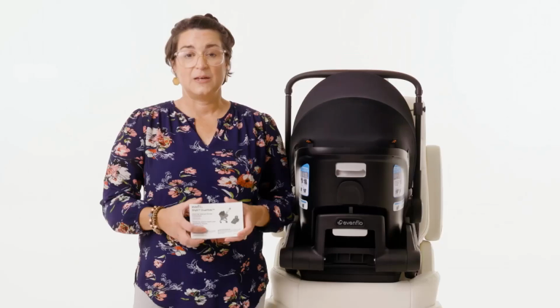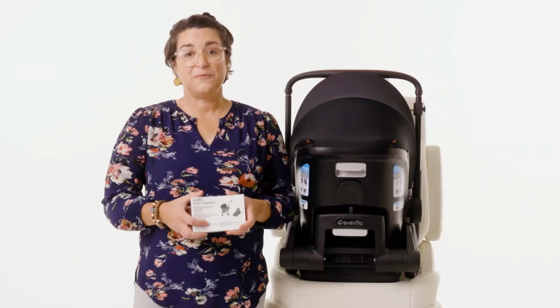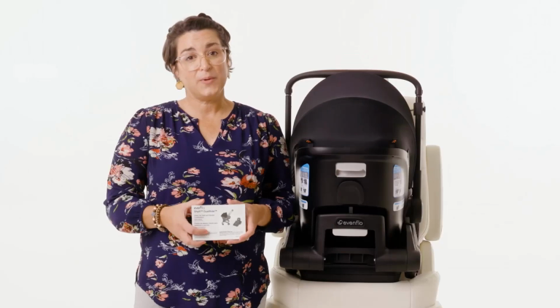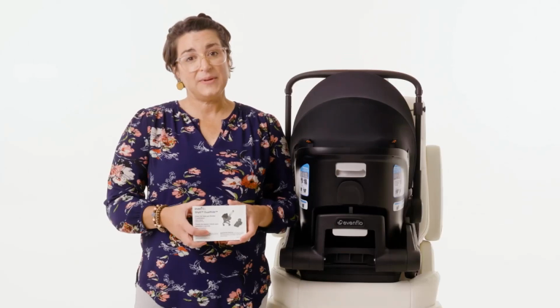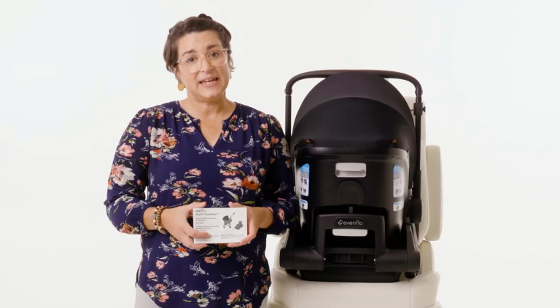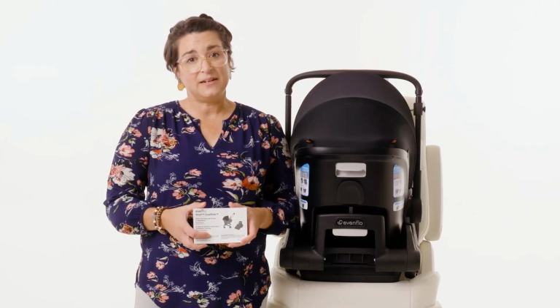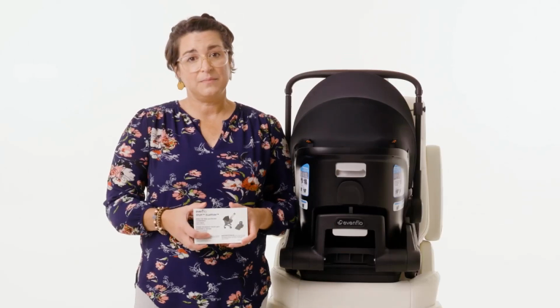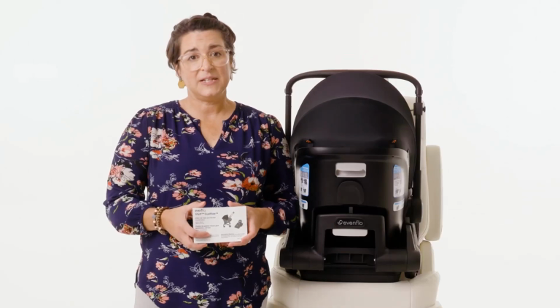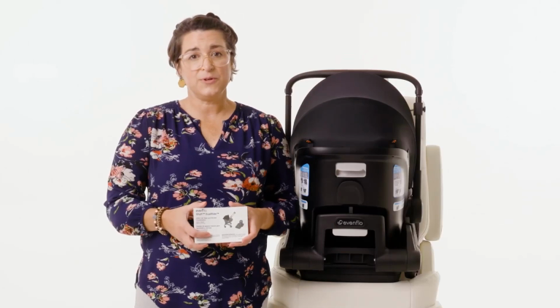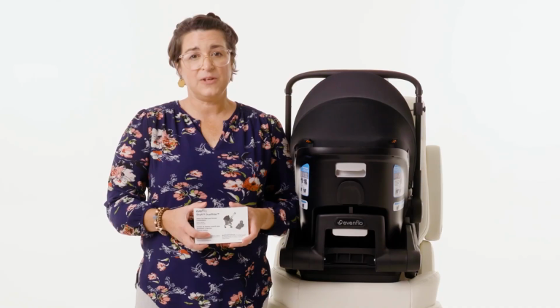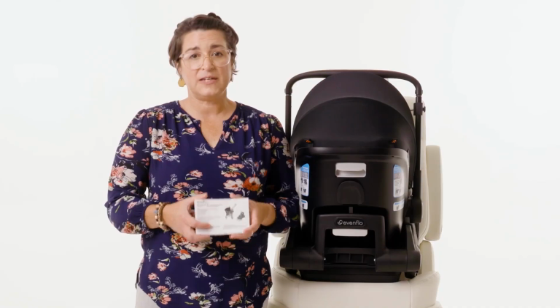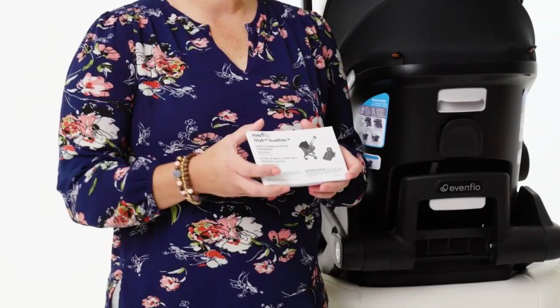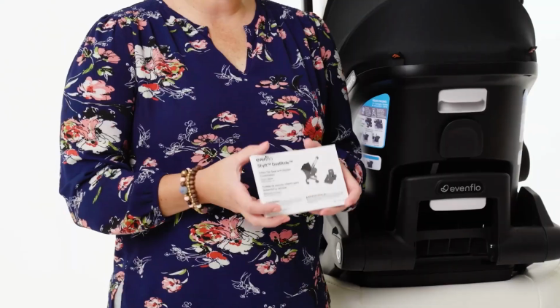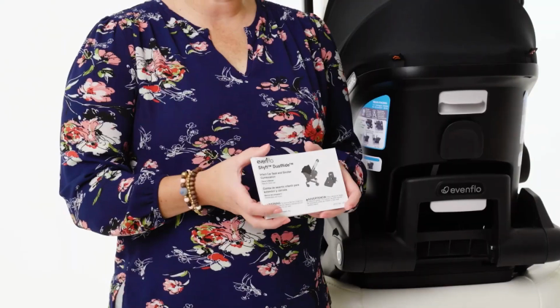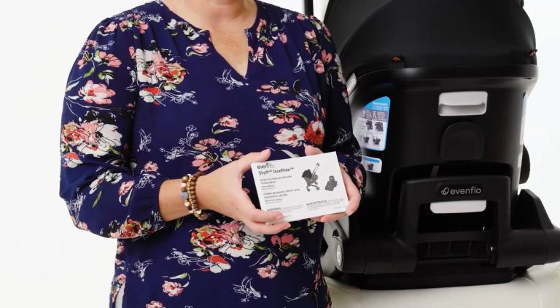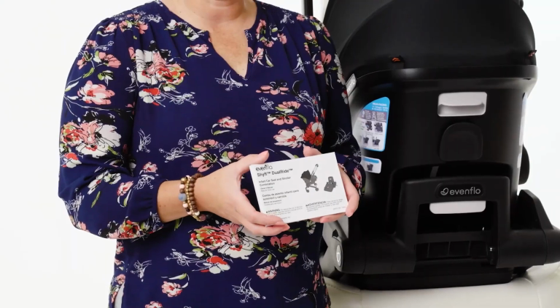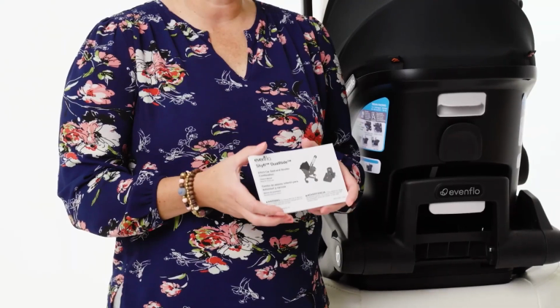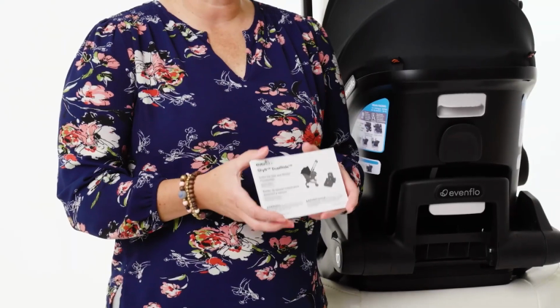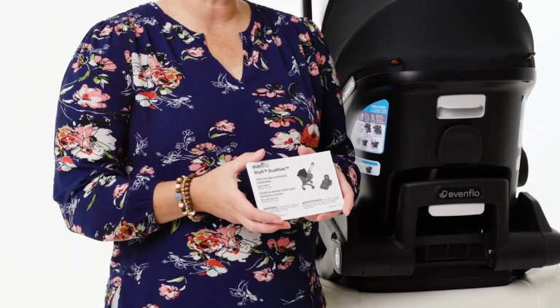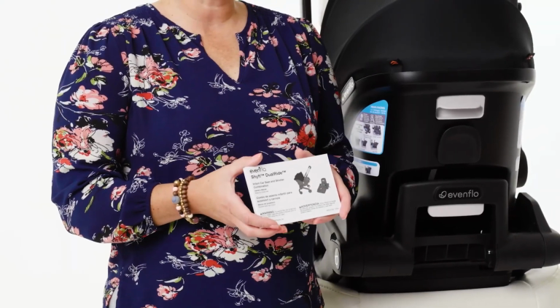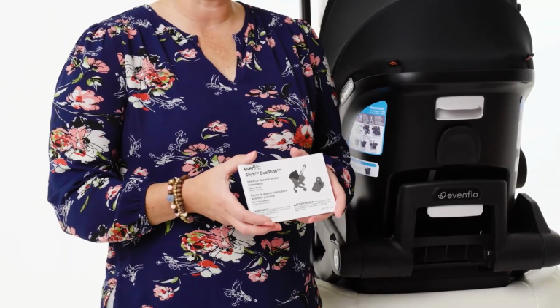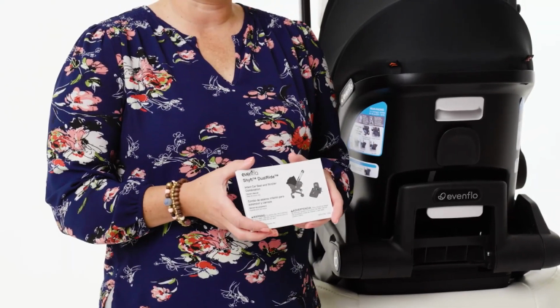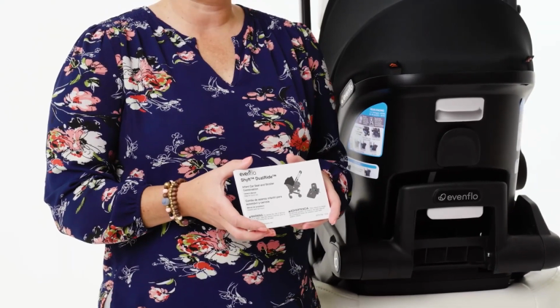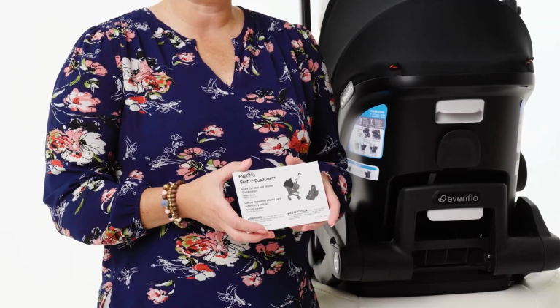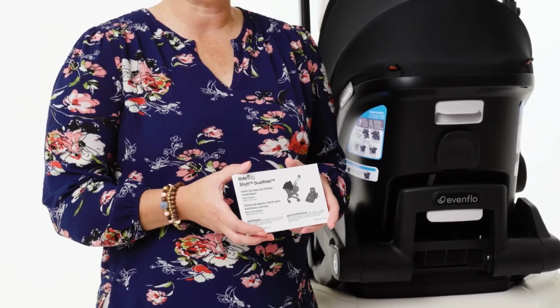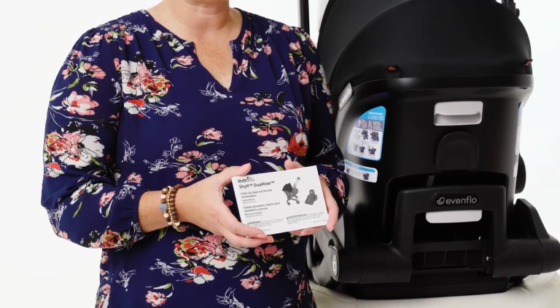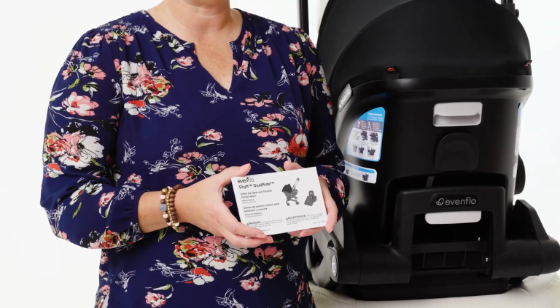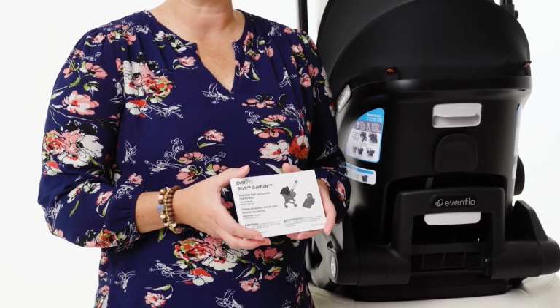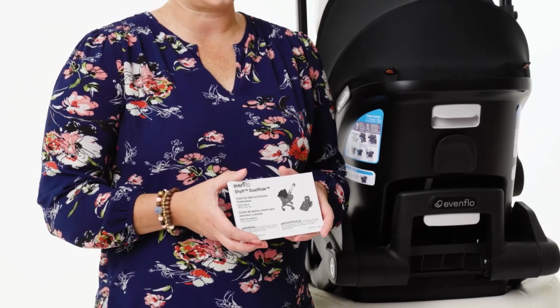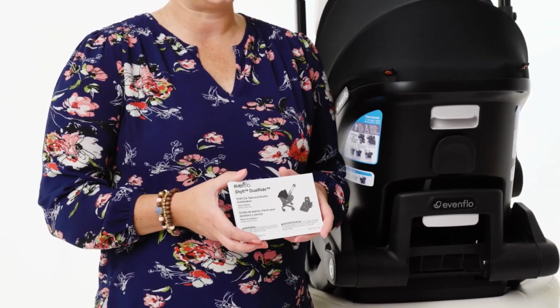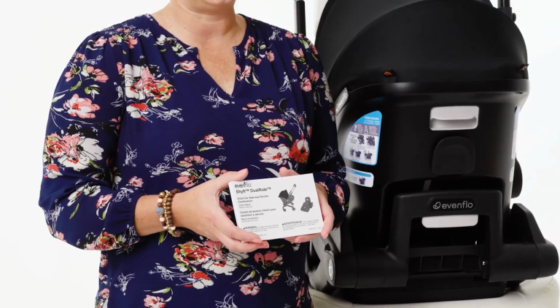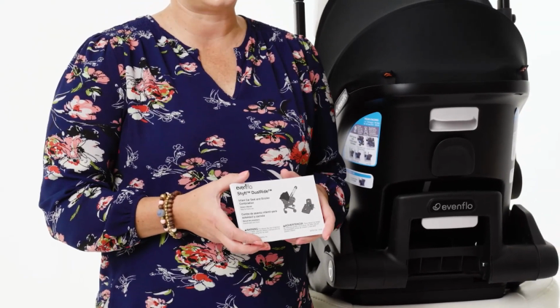Before we begin, please review the instruction manual and all labels on the infant car seat prior to use.